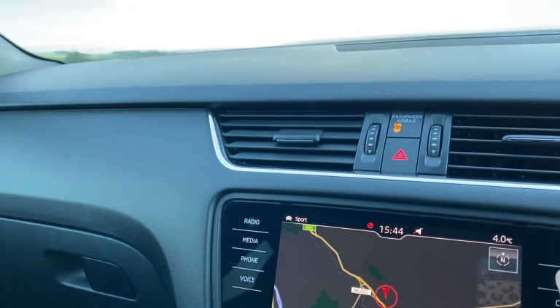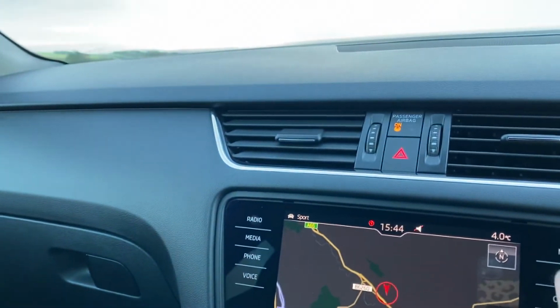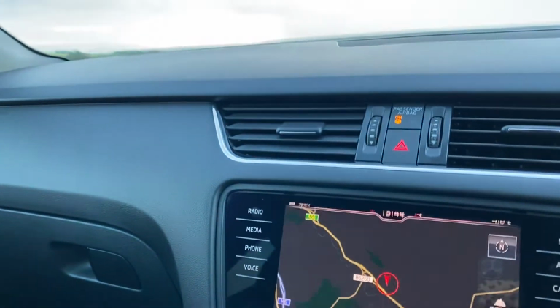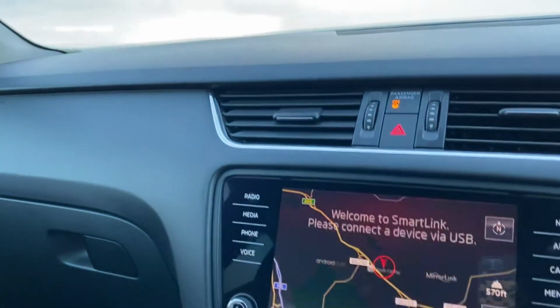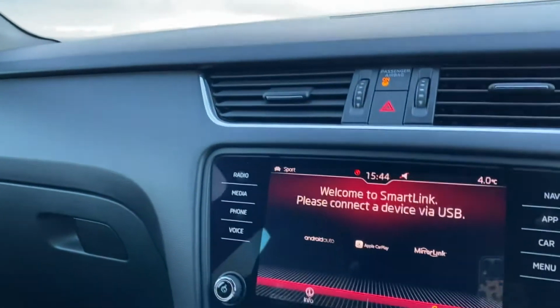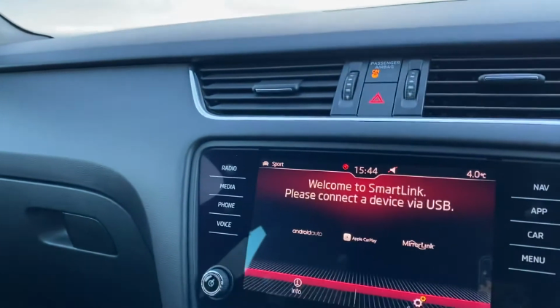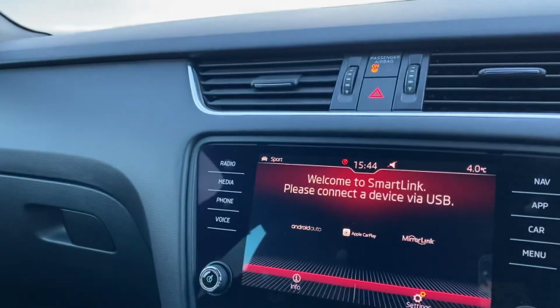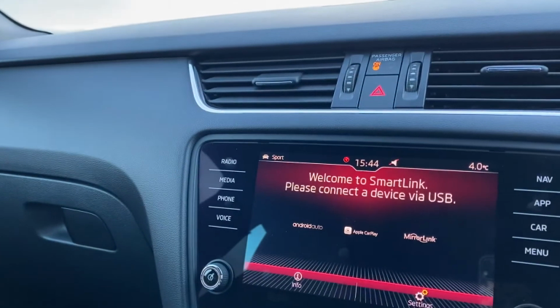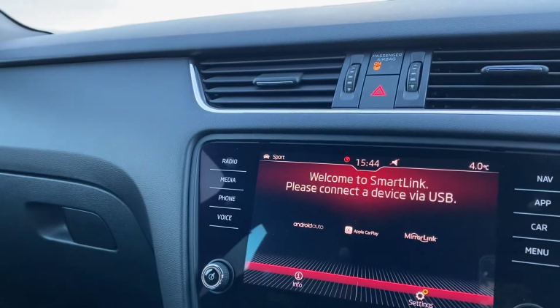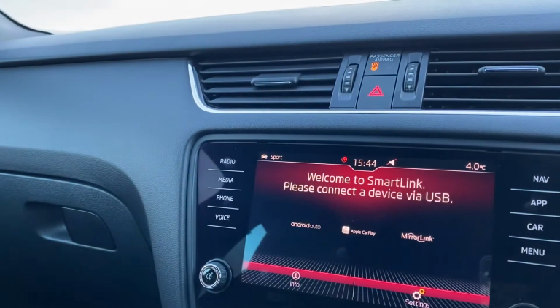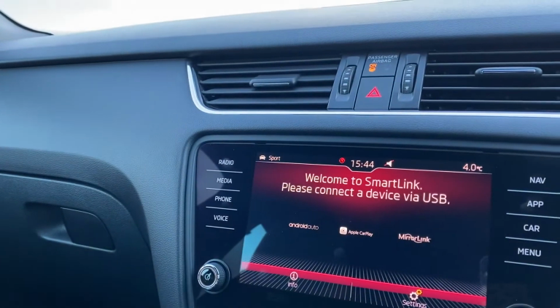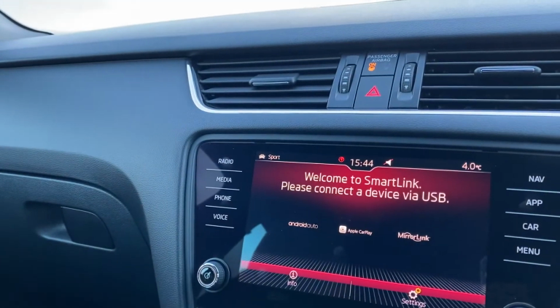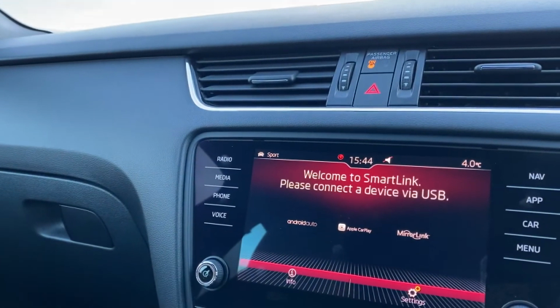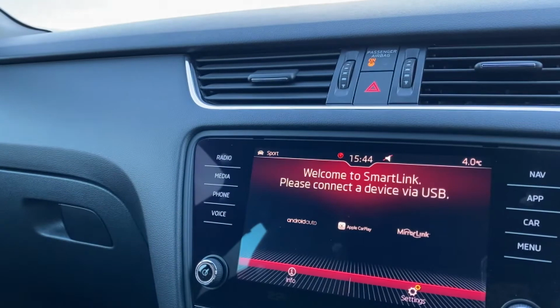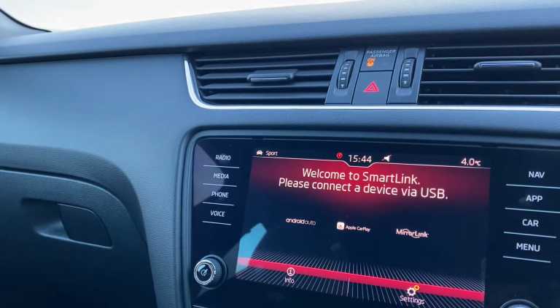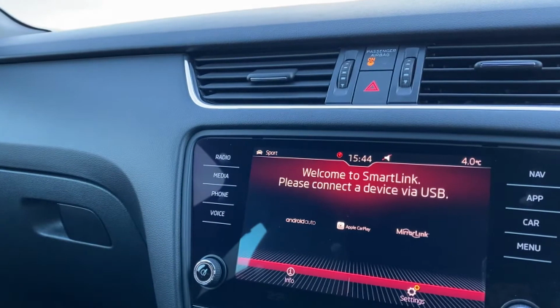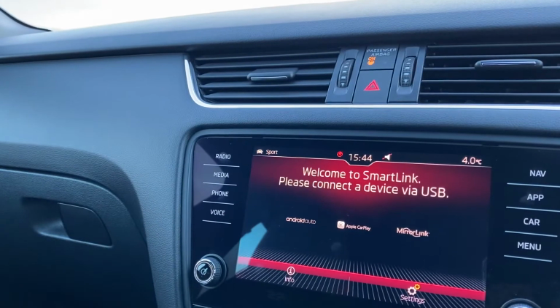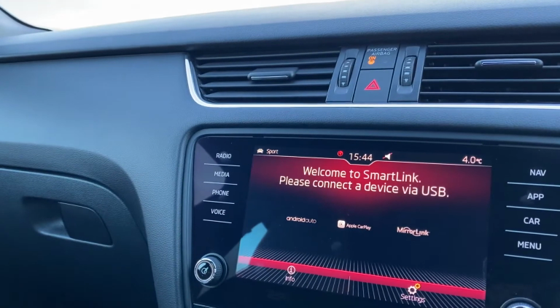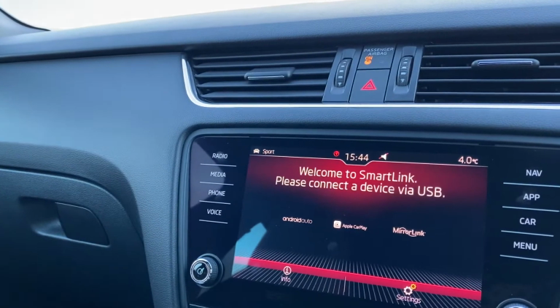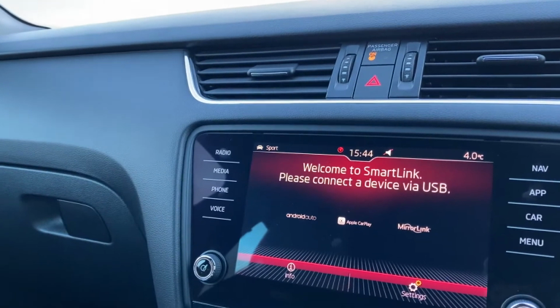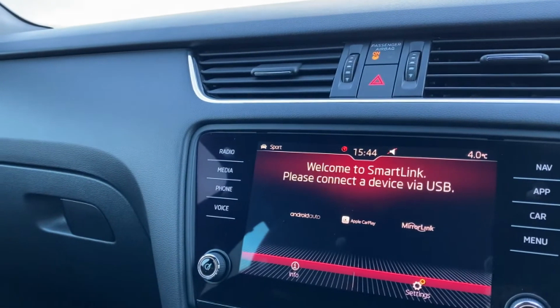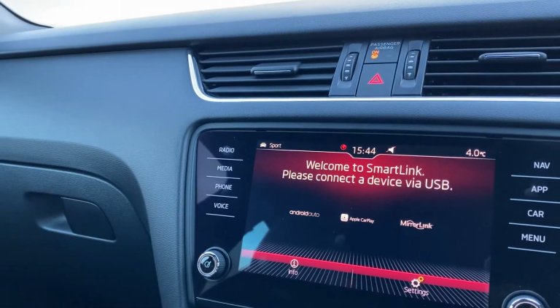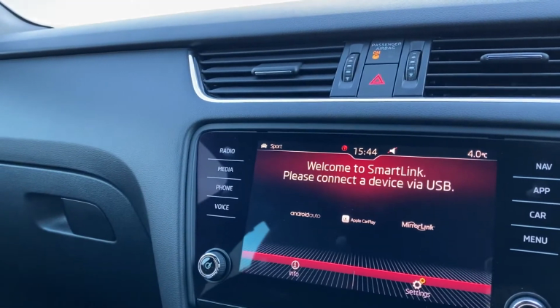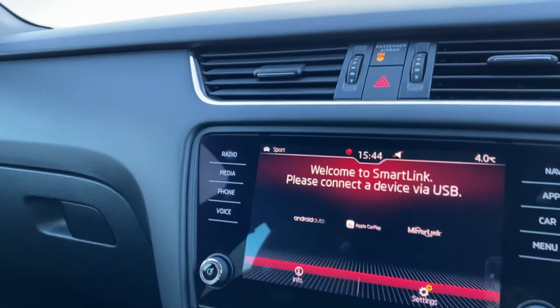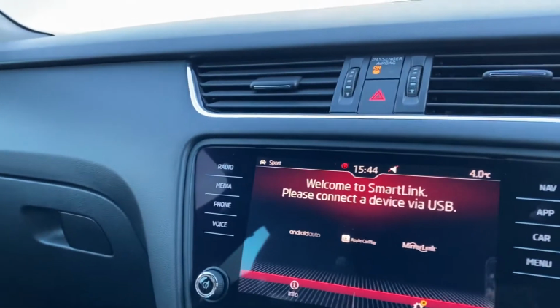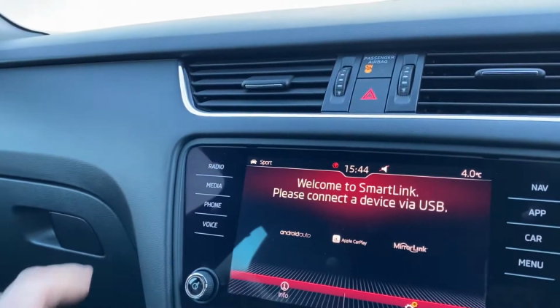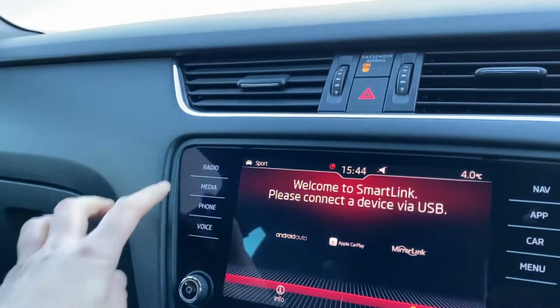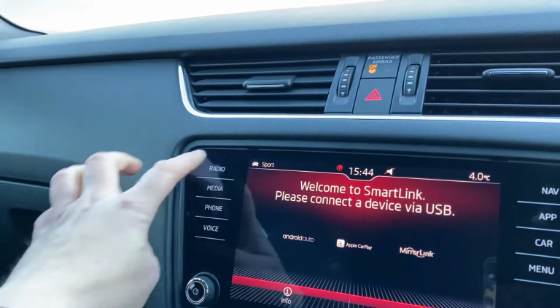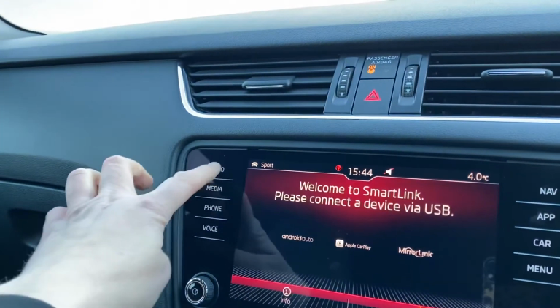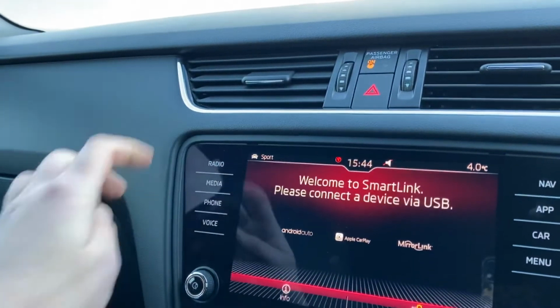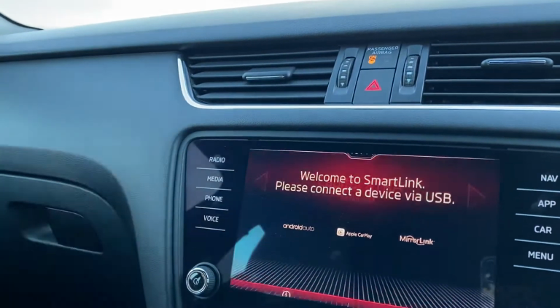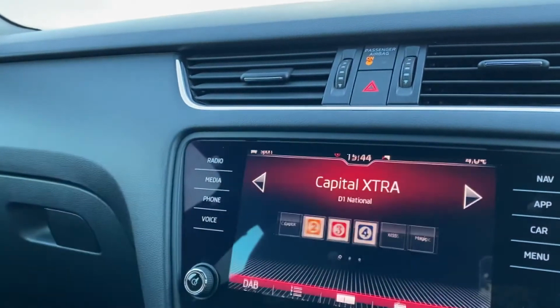In-car connect apps including Apple CarPlay and Android Auto, as well as DAB radio.